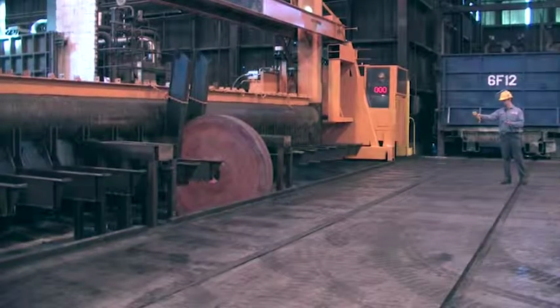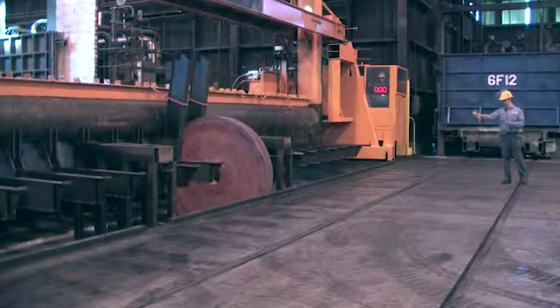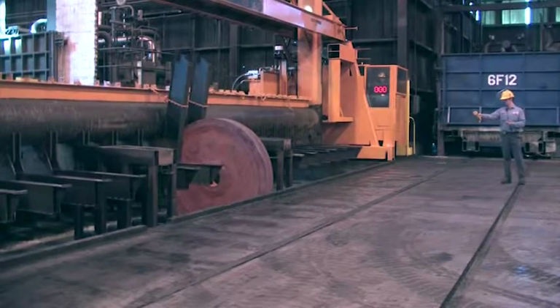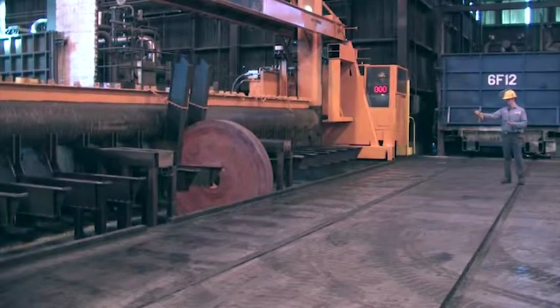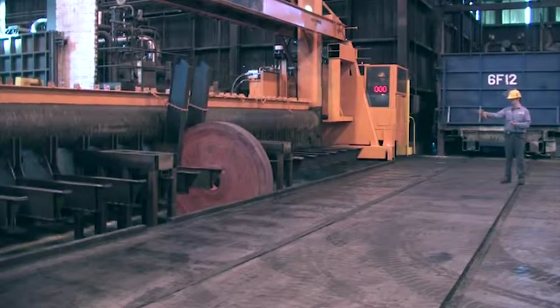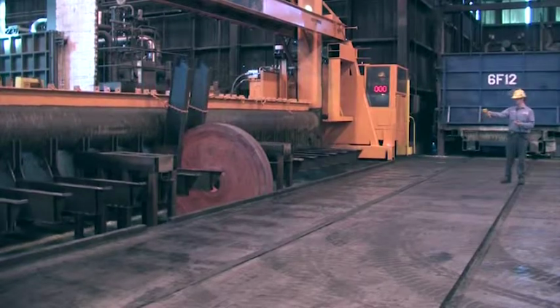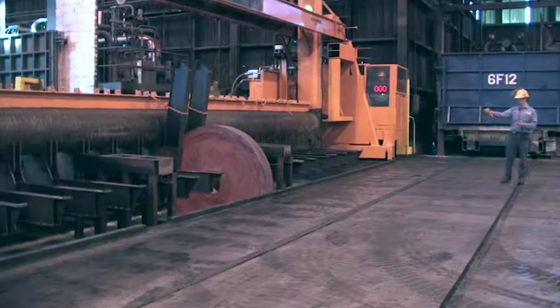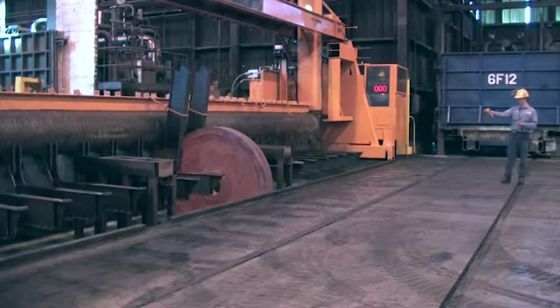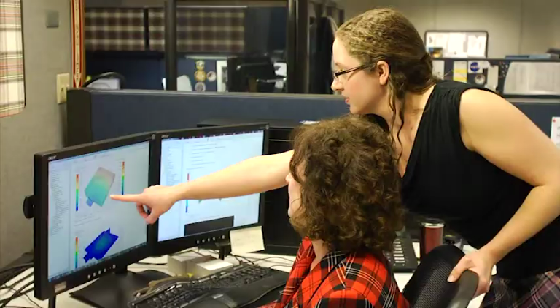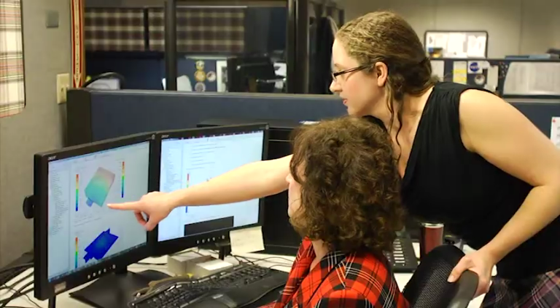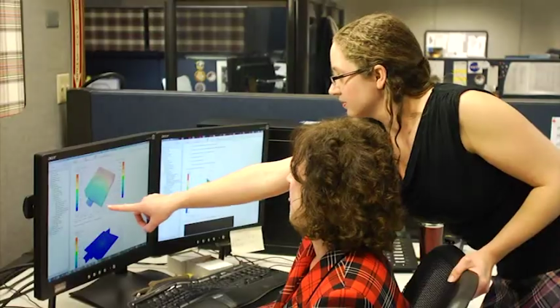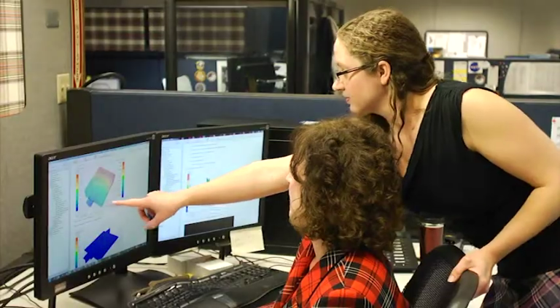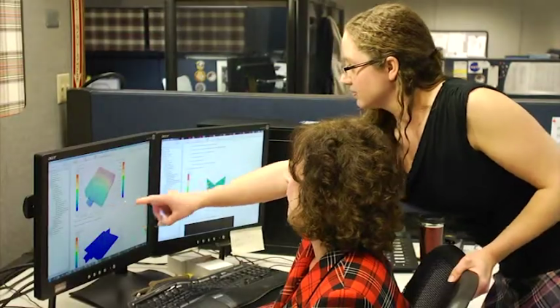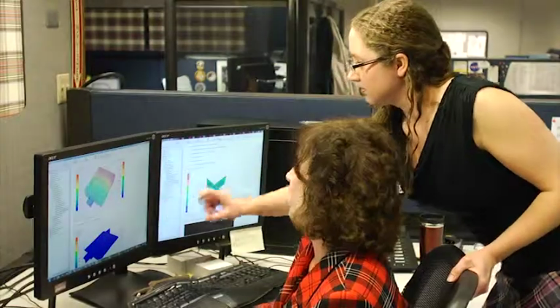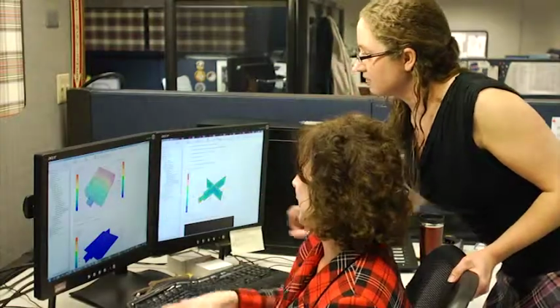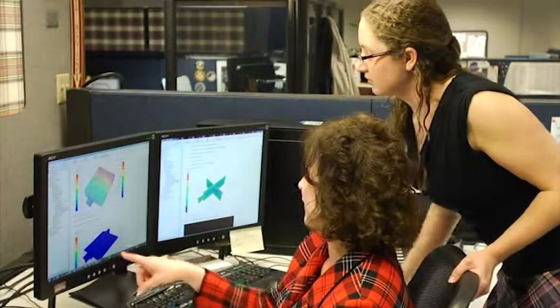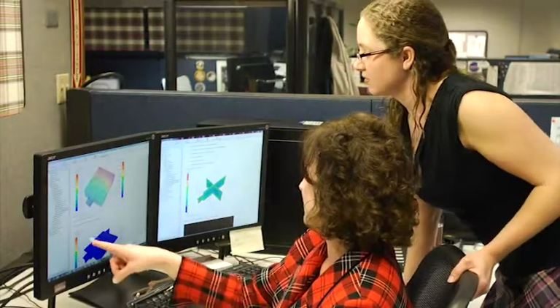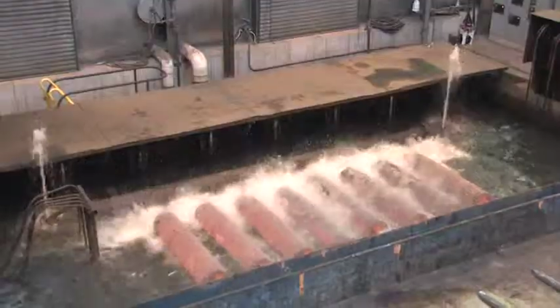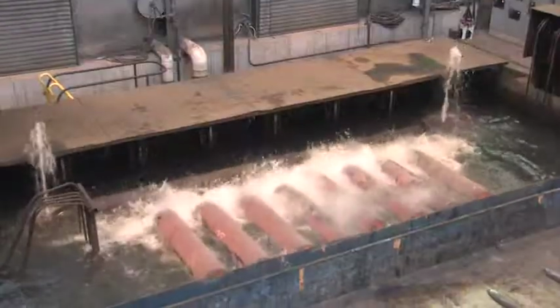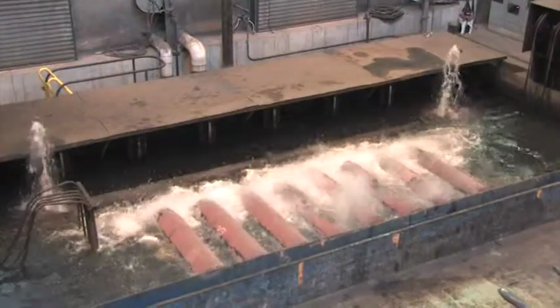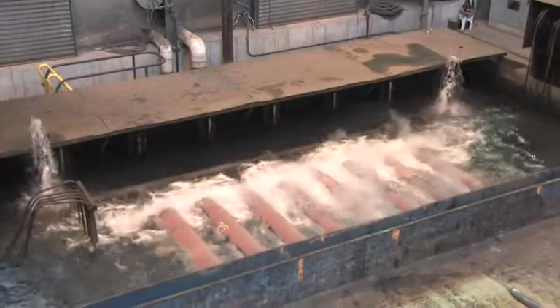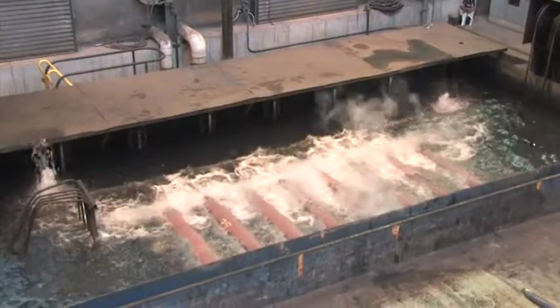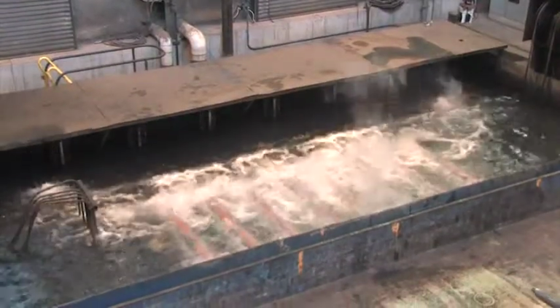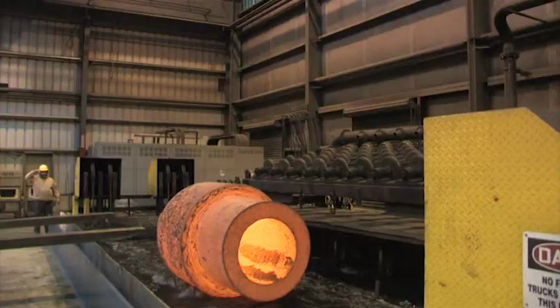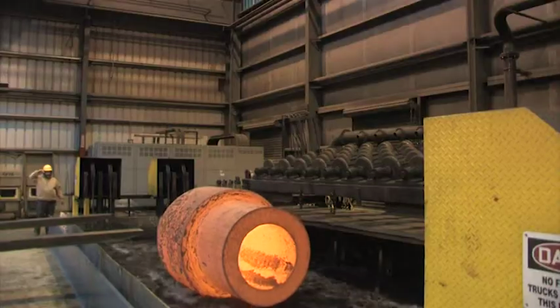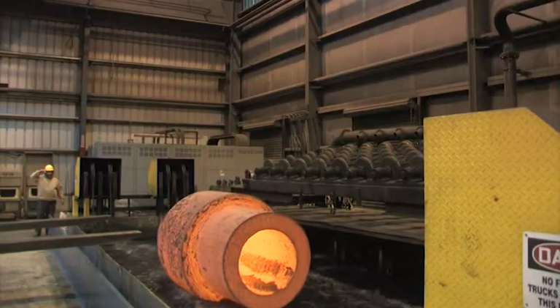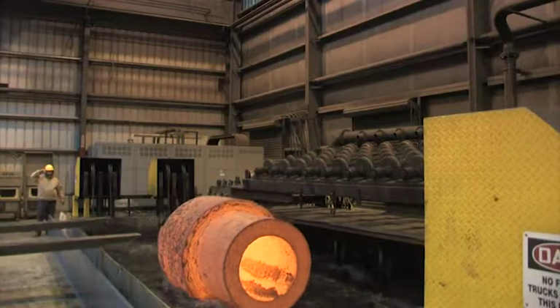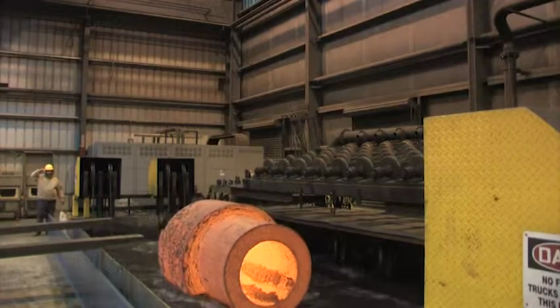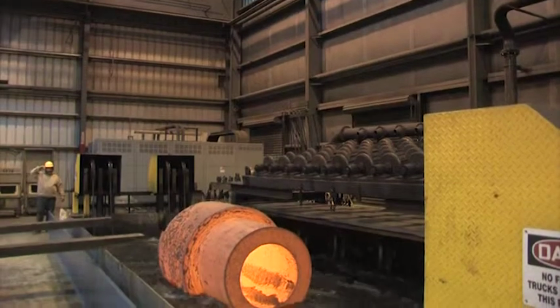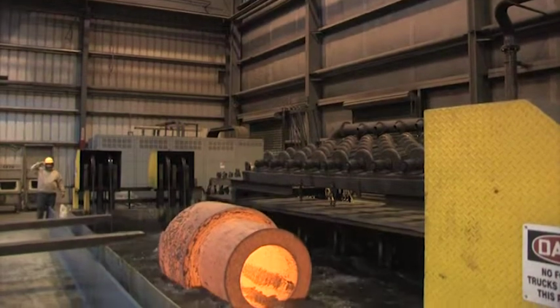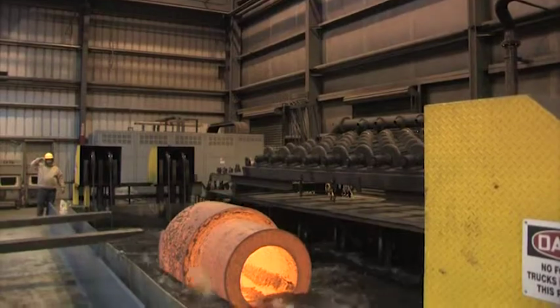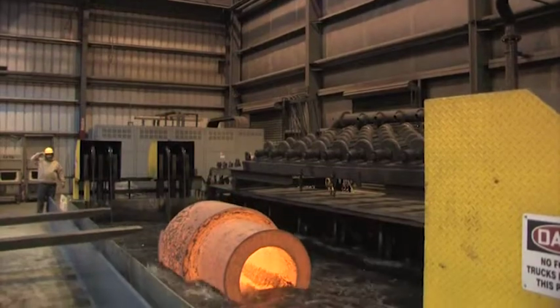To help make heat treating as effective as possible, we often do simulation testing first. This tells us how parts will react to a specific heat treat process.